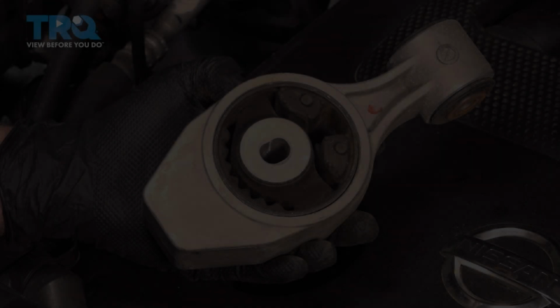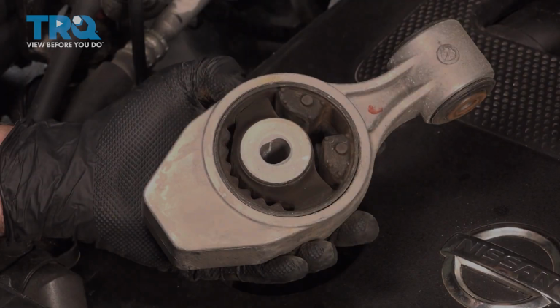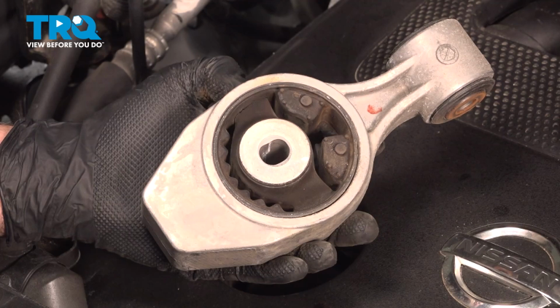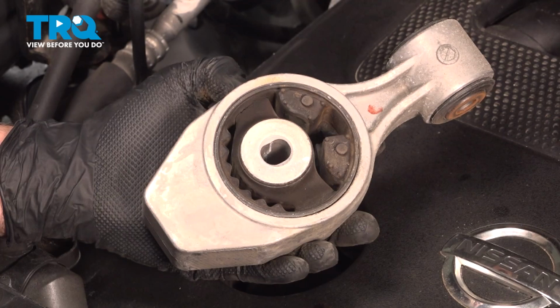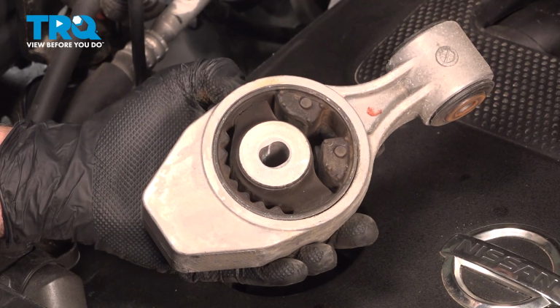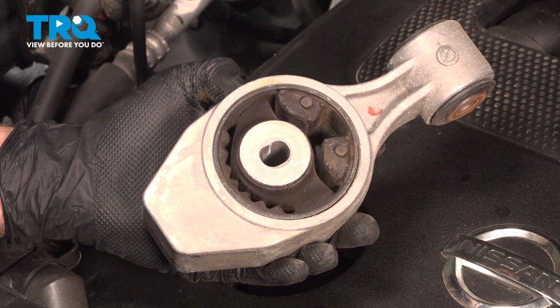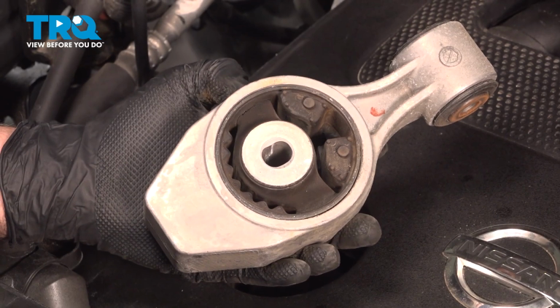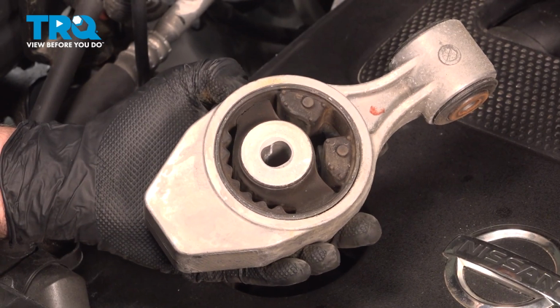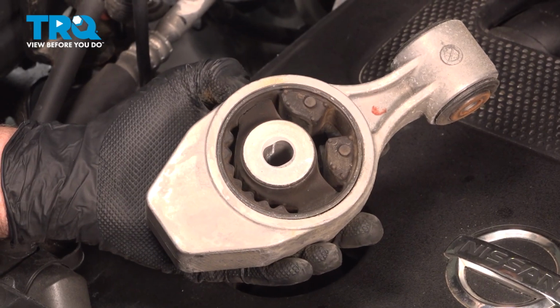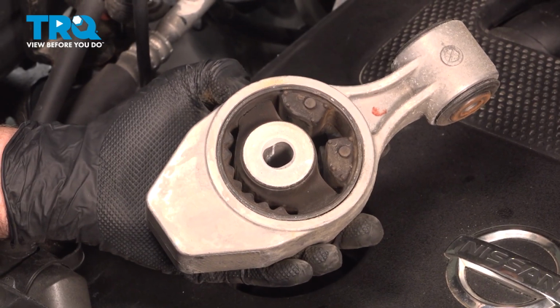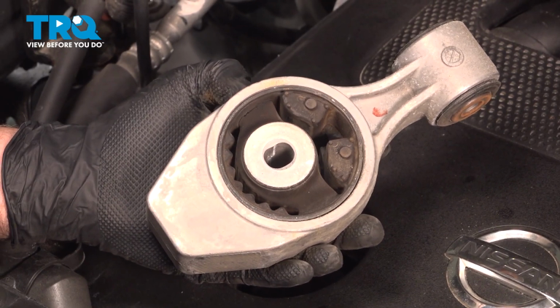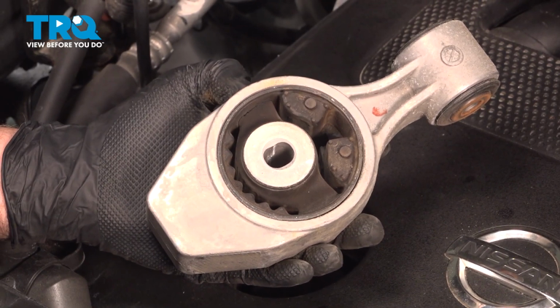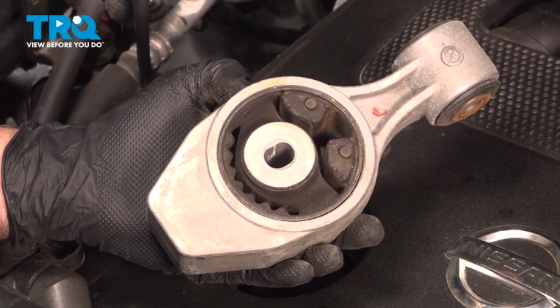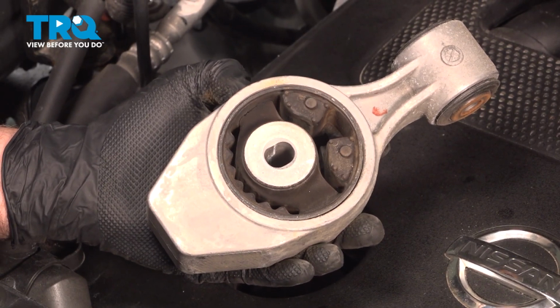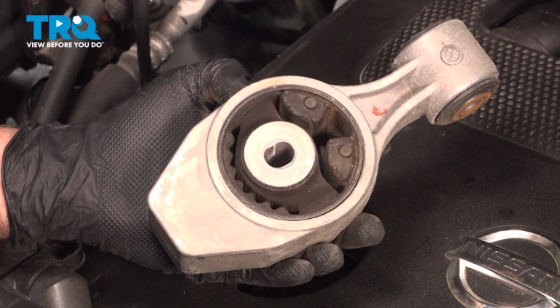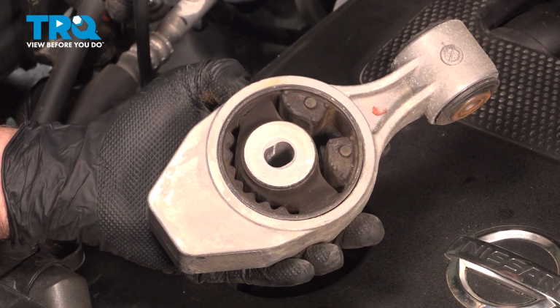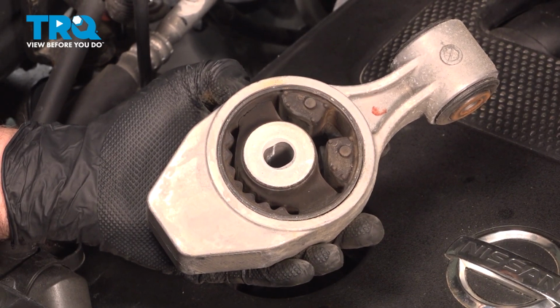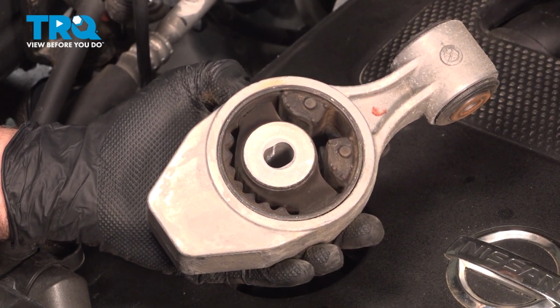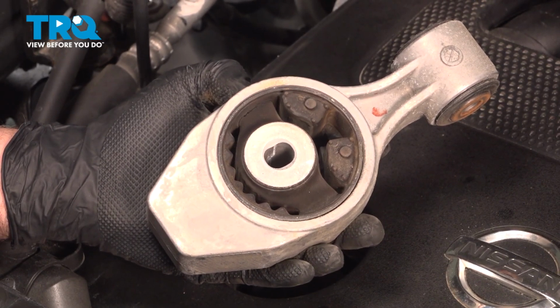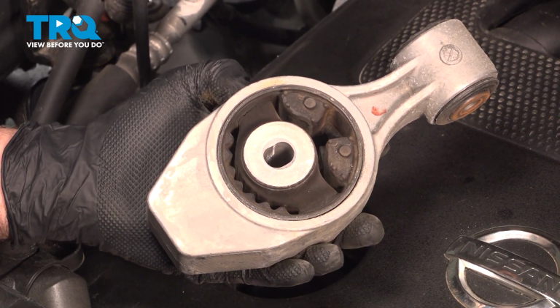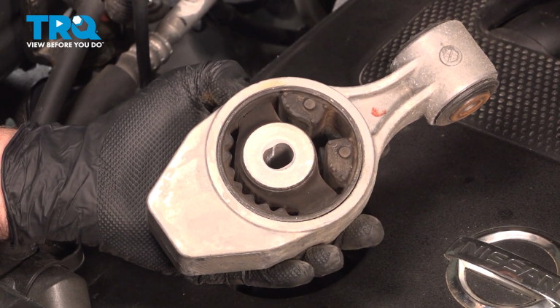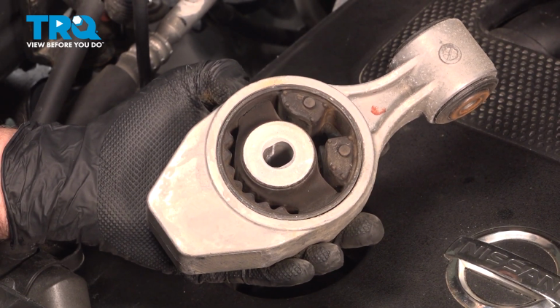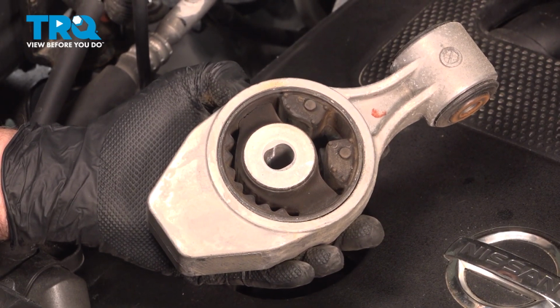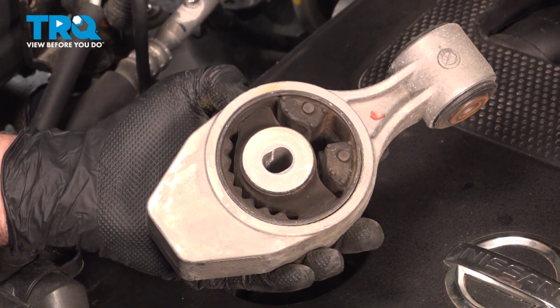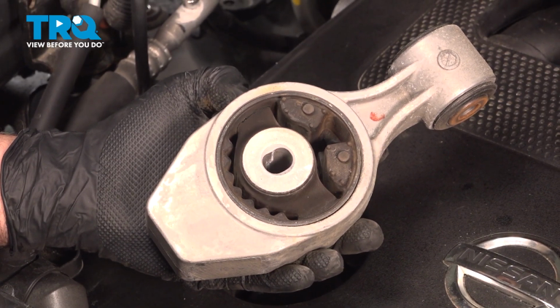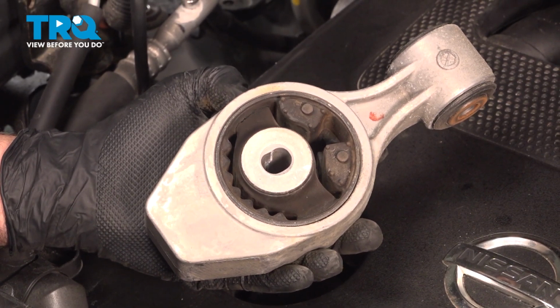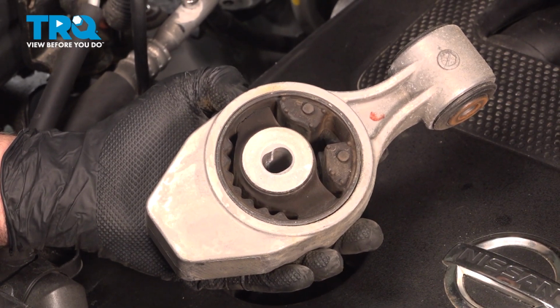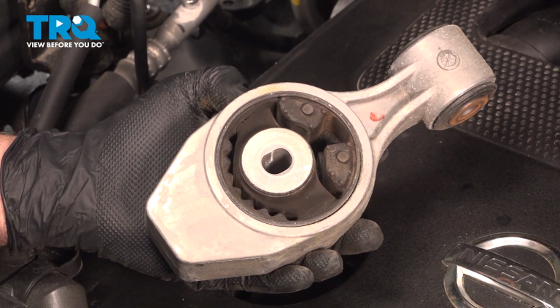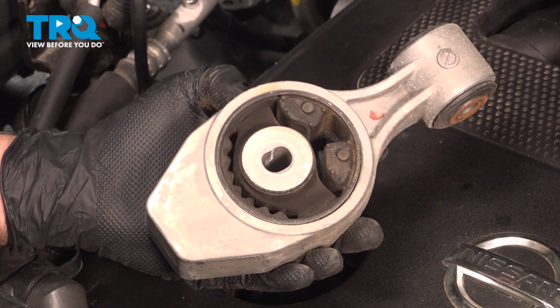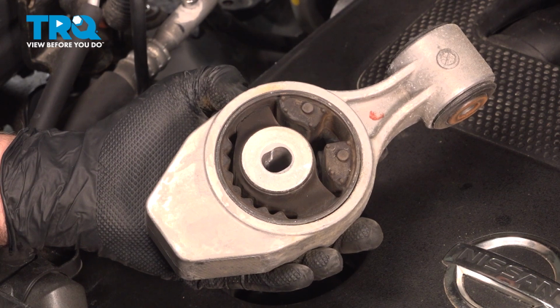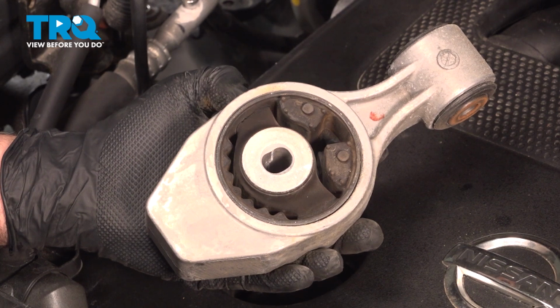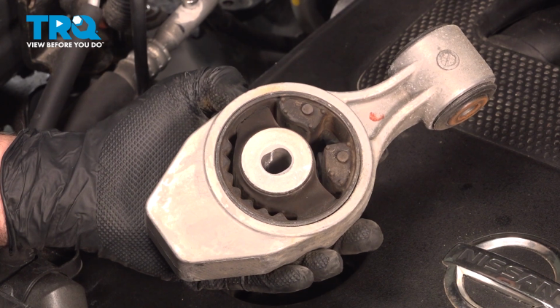In this video, we're going to show you how to install the torque strut on your Nissan Quest, located on the passenger side of the engine.